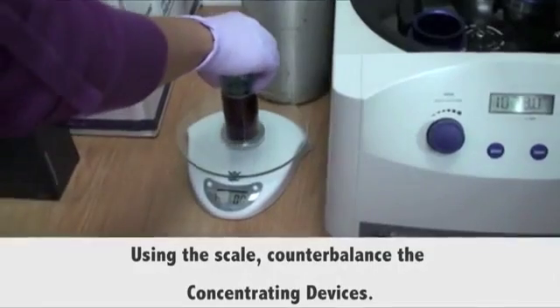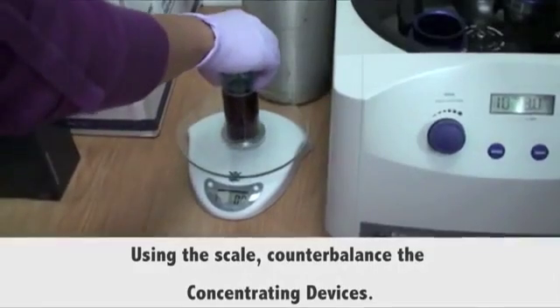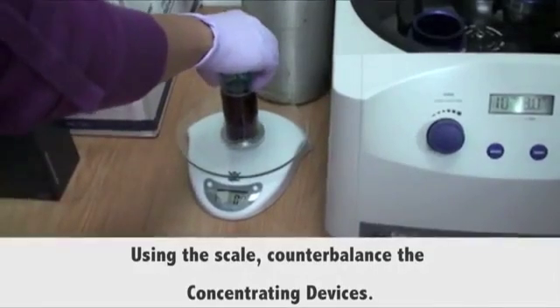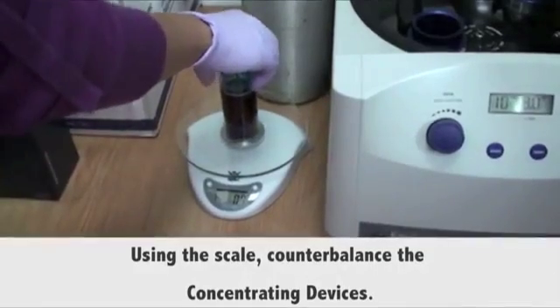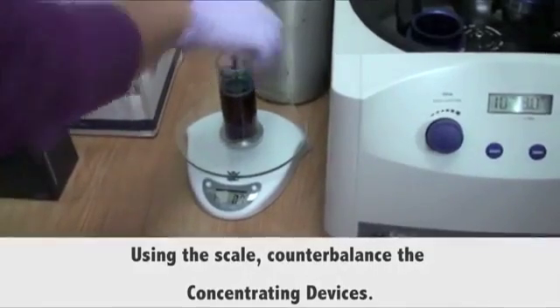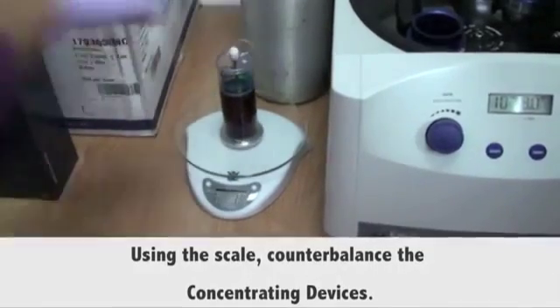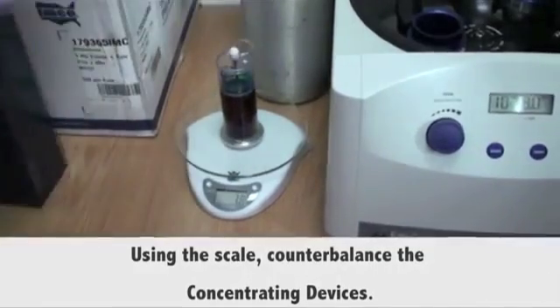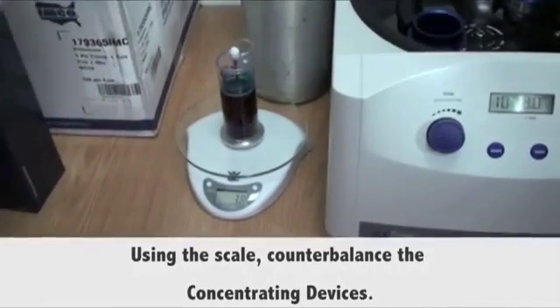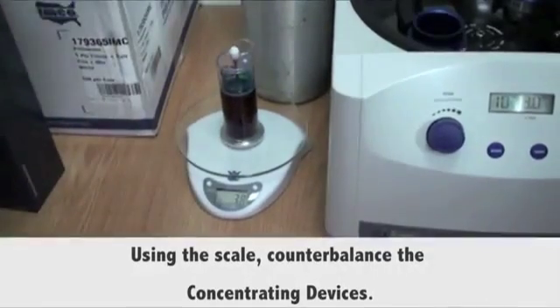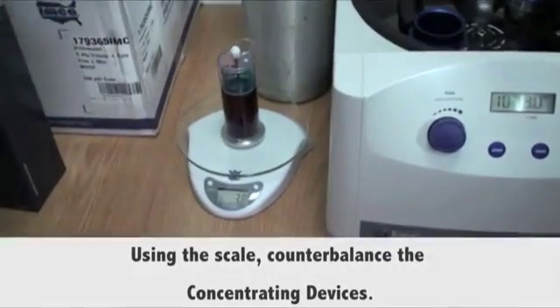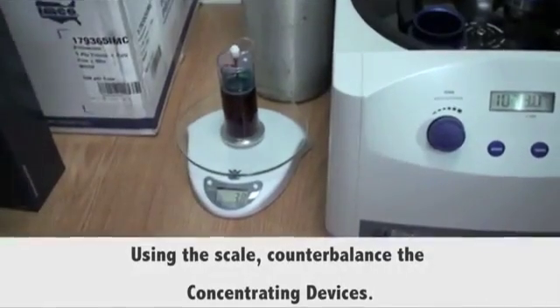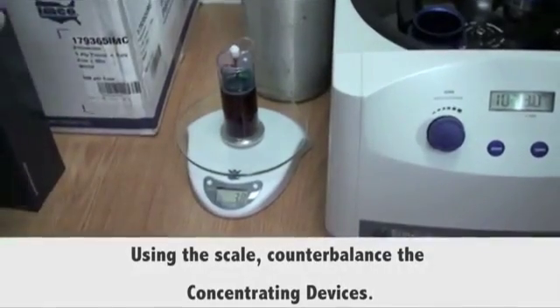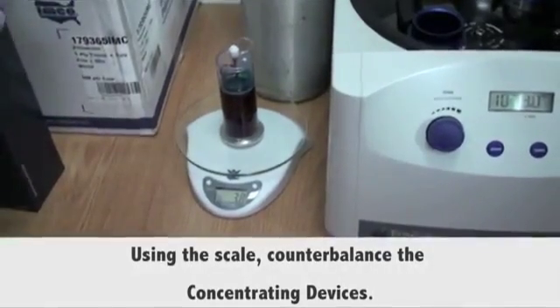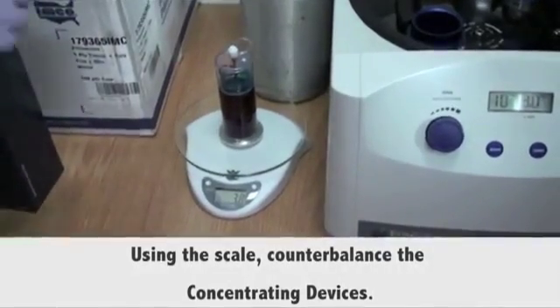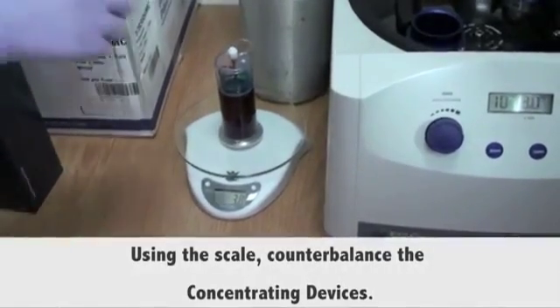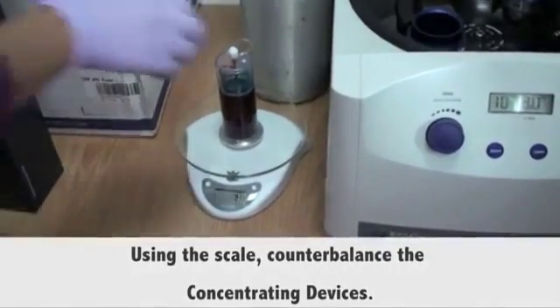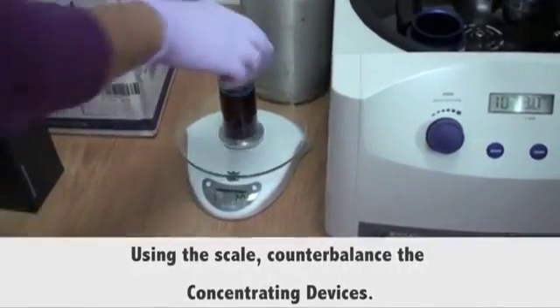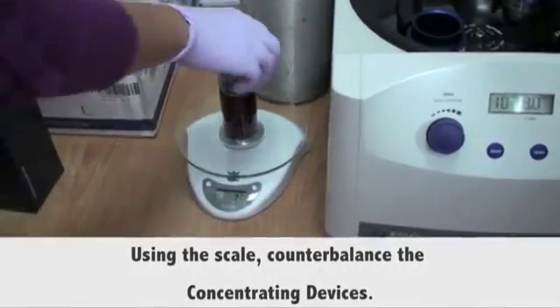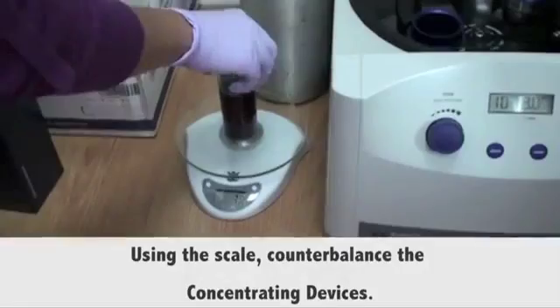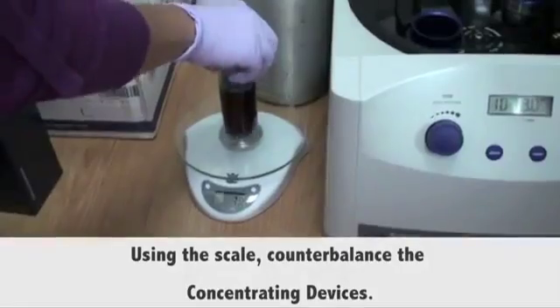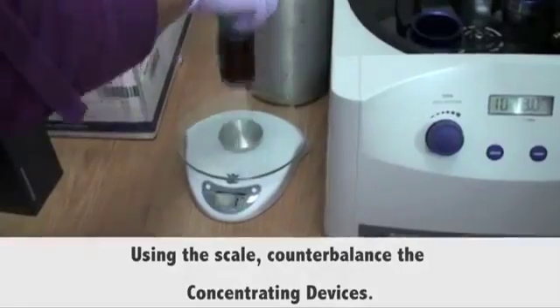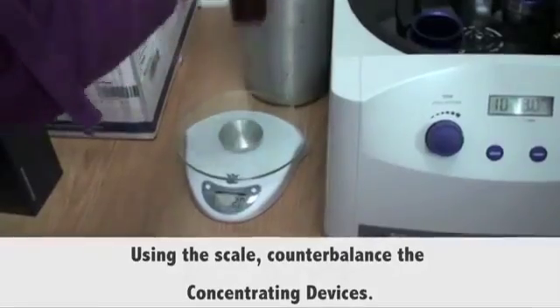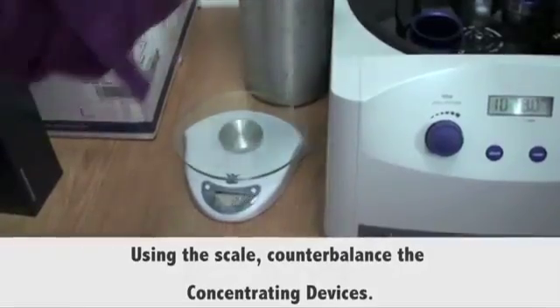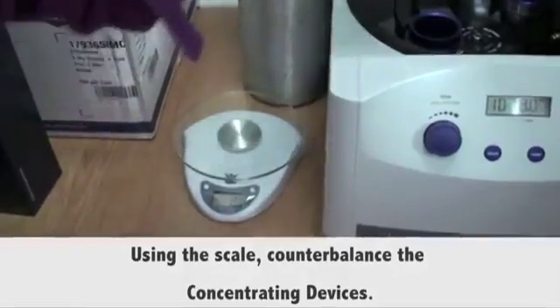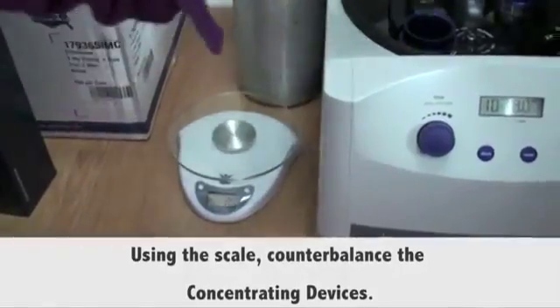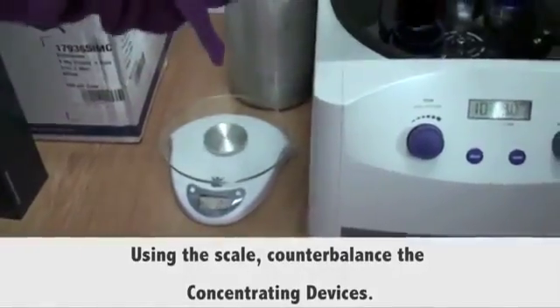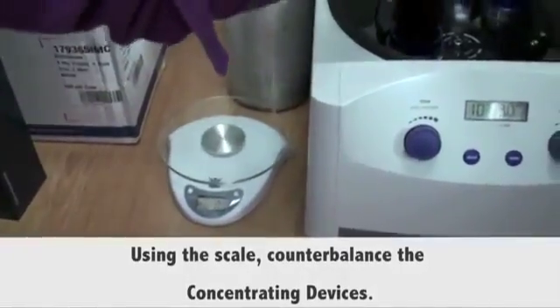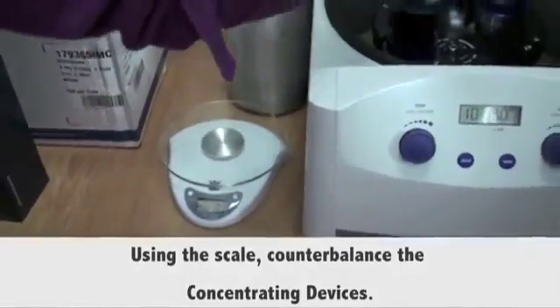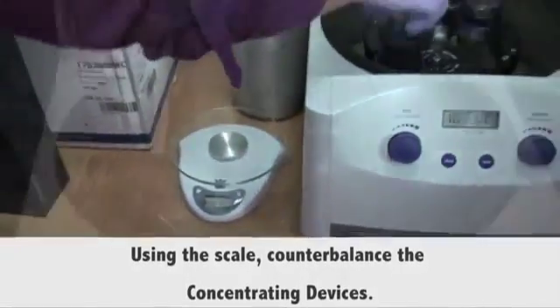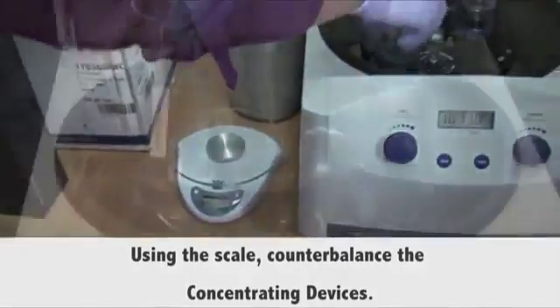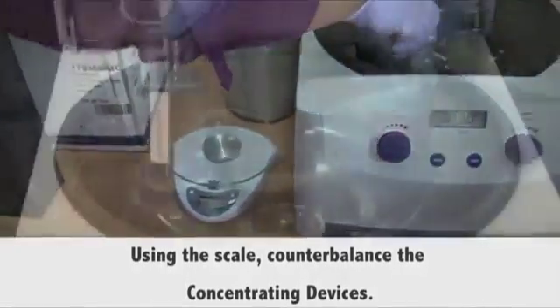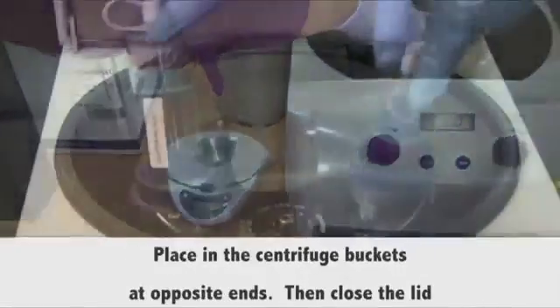Then place the devices in the centrifuge buckets at opposite ends, and close the lid.